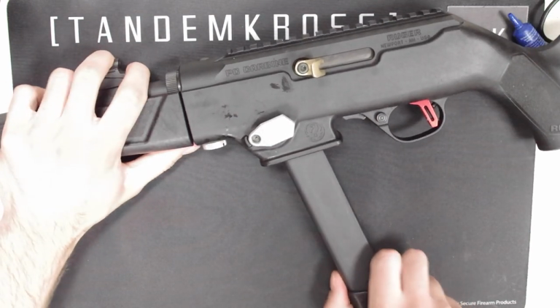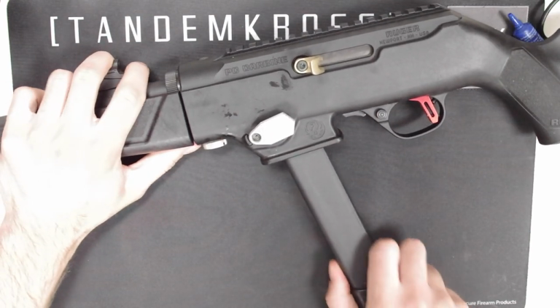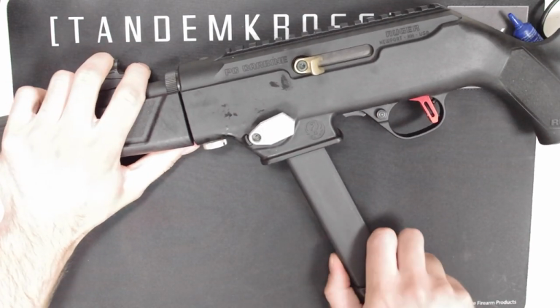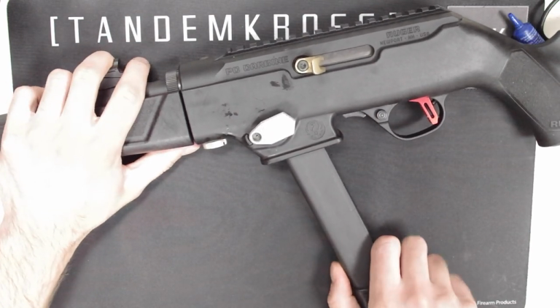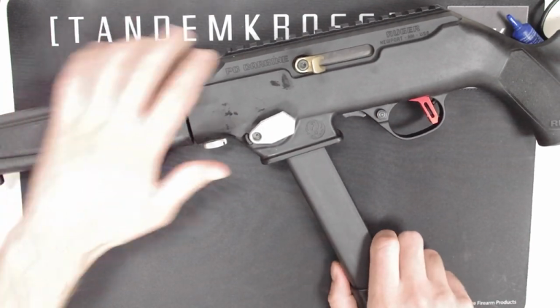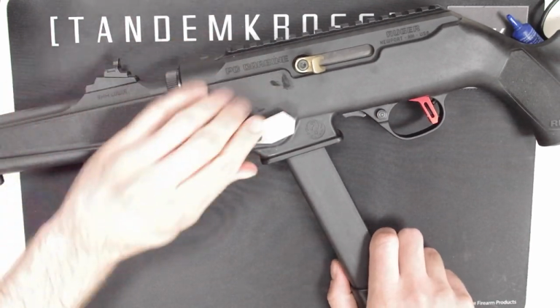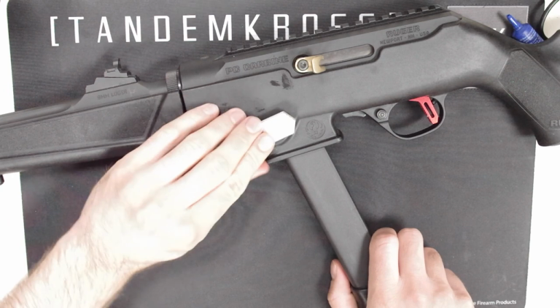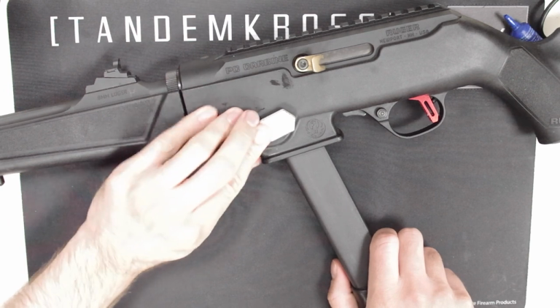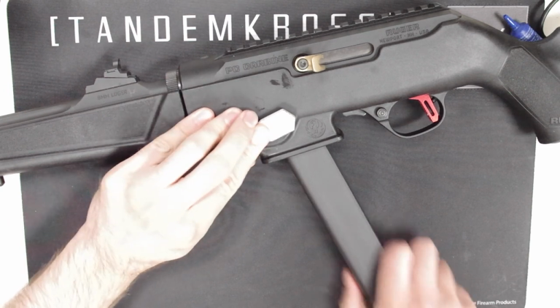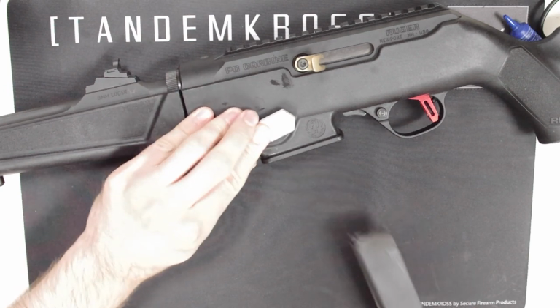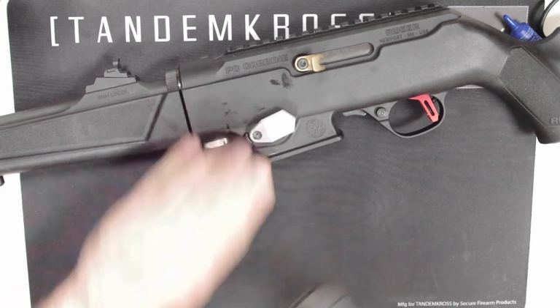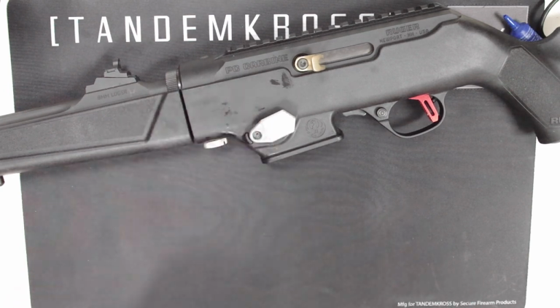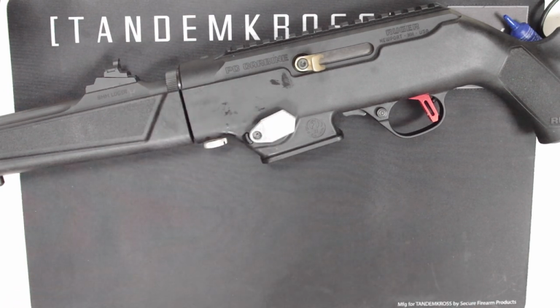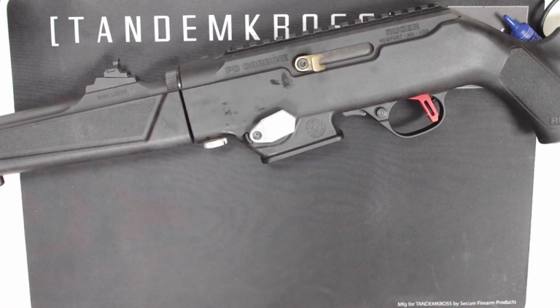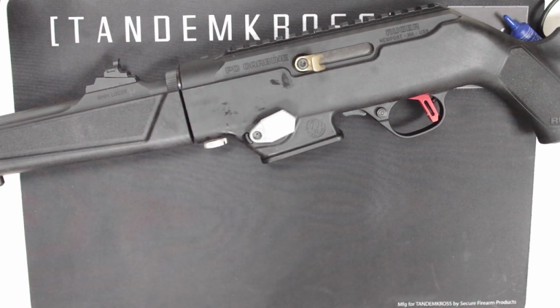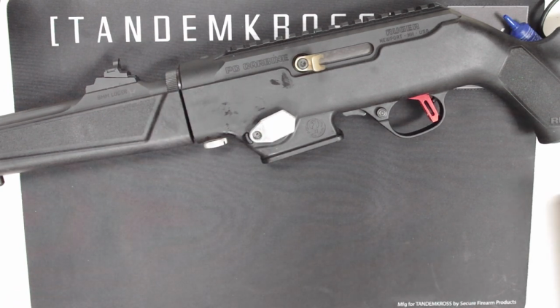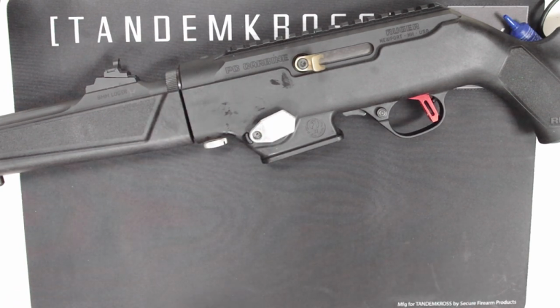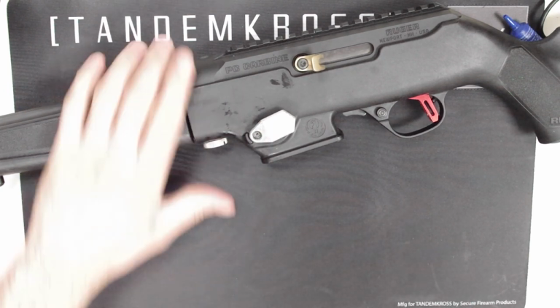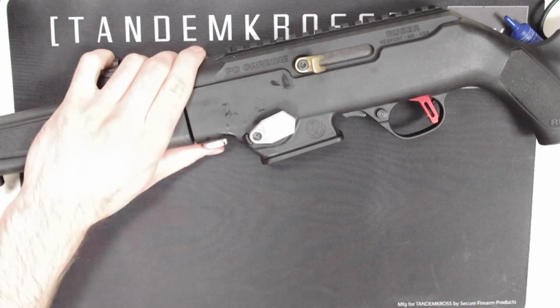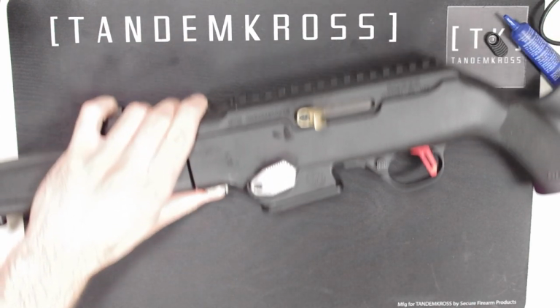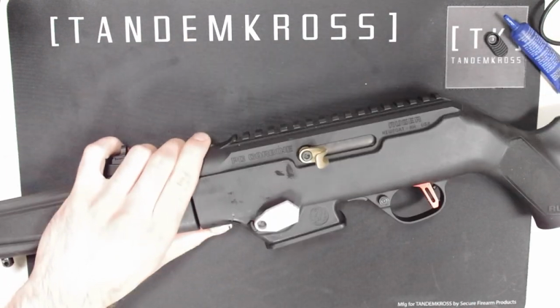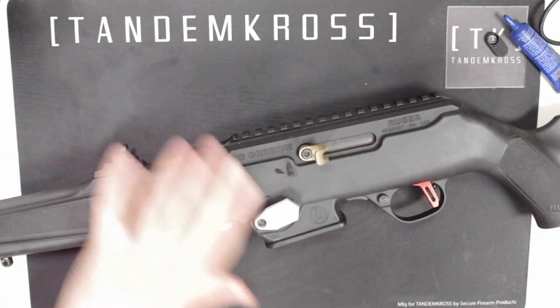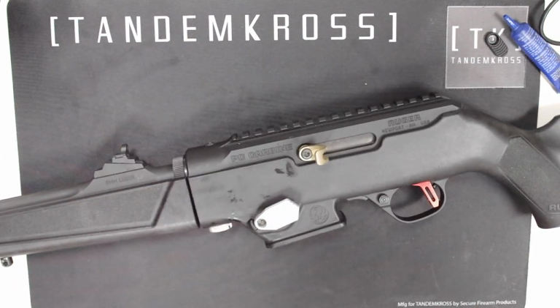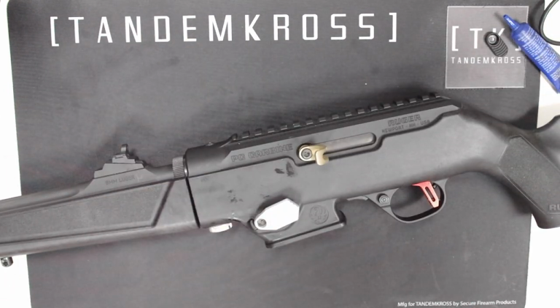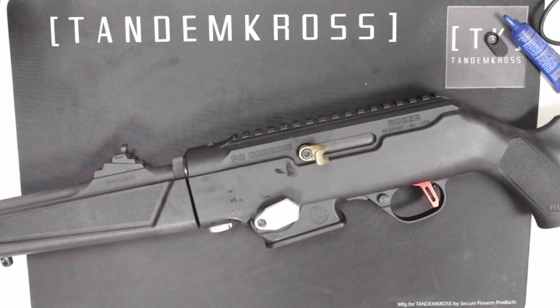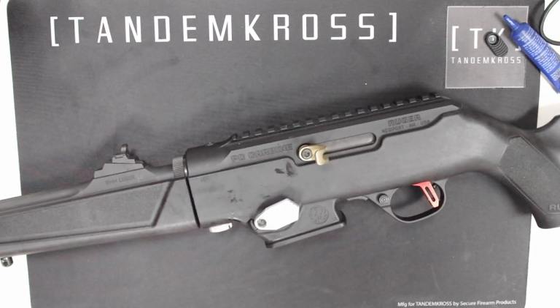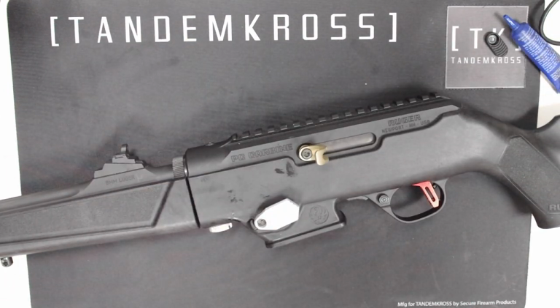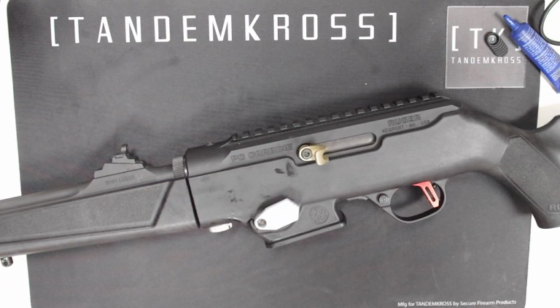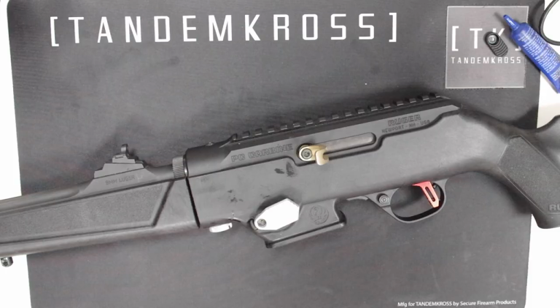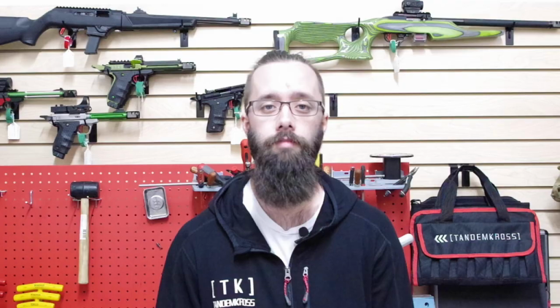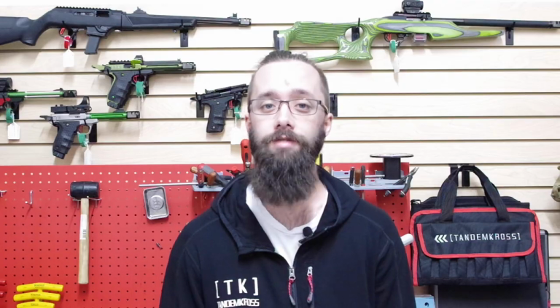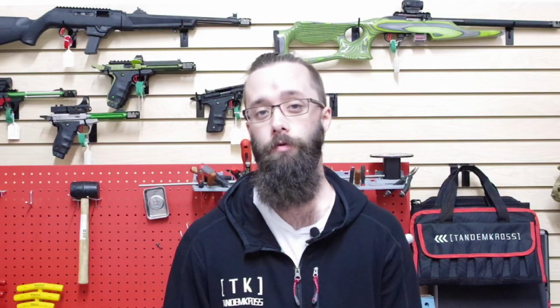If it does spring back properly, then insert the empty mag and make sure the mag still catches and the button still releases the mag. If it does, then you're done.